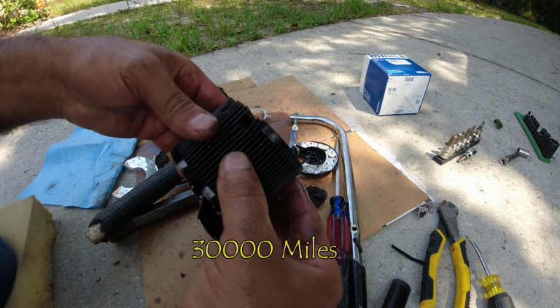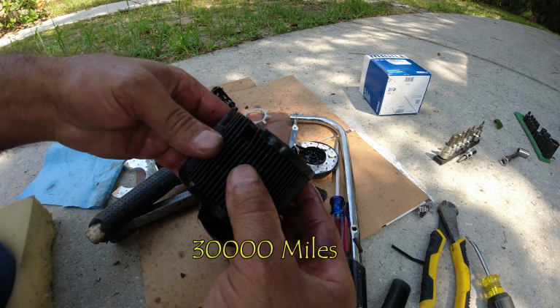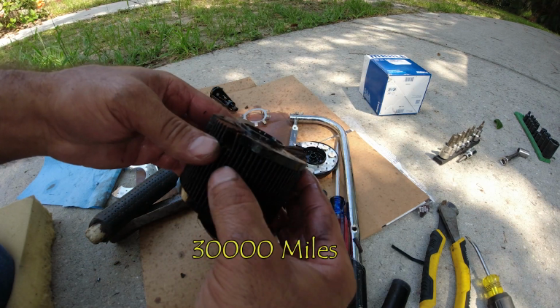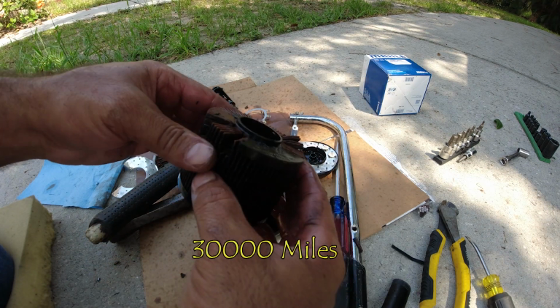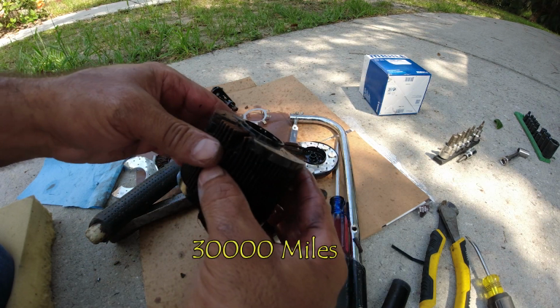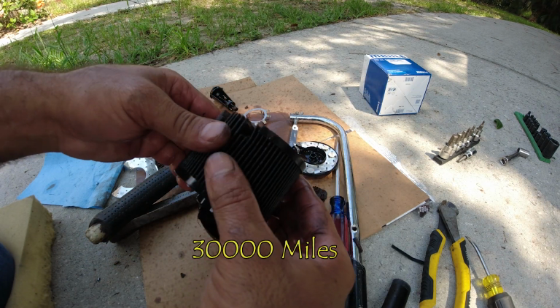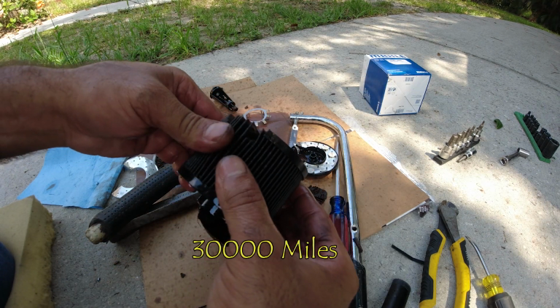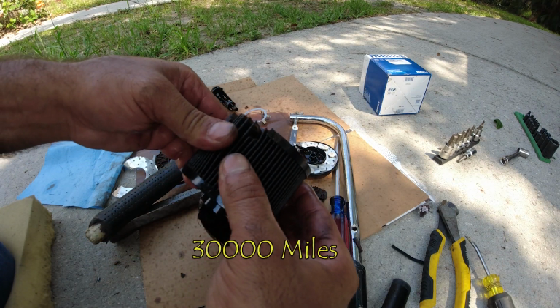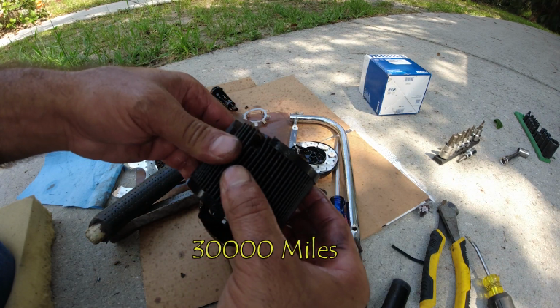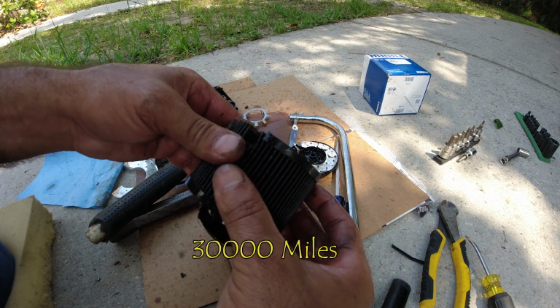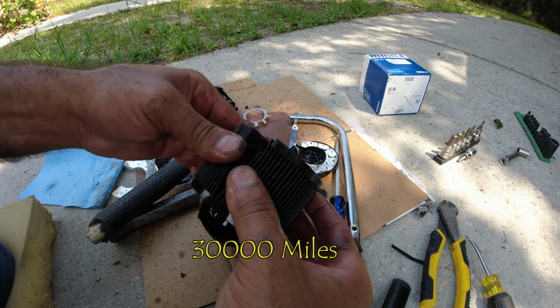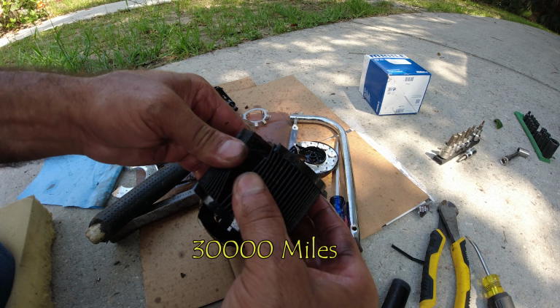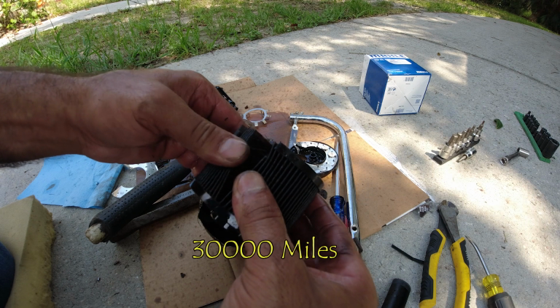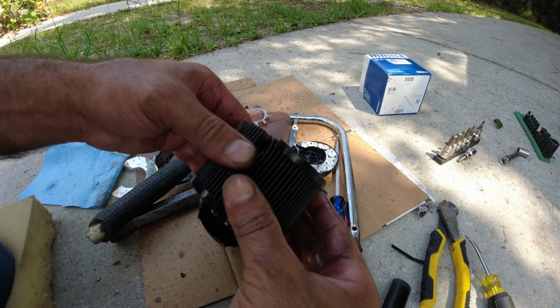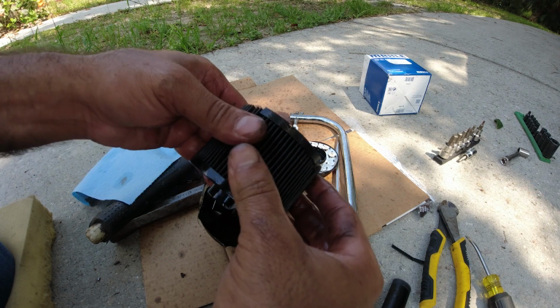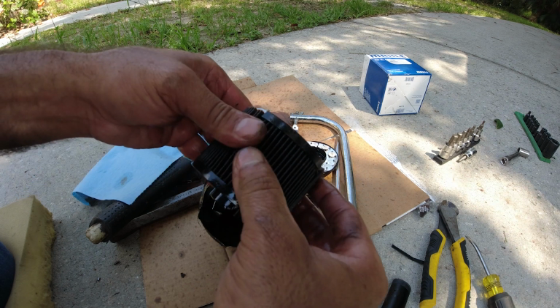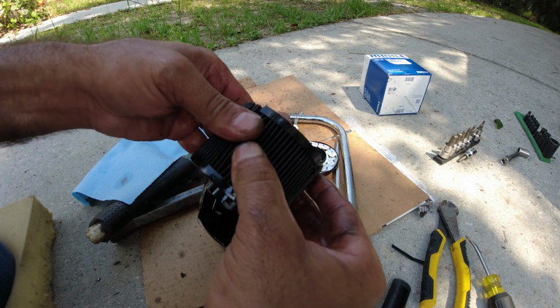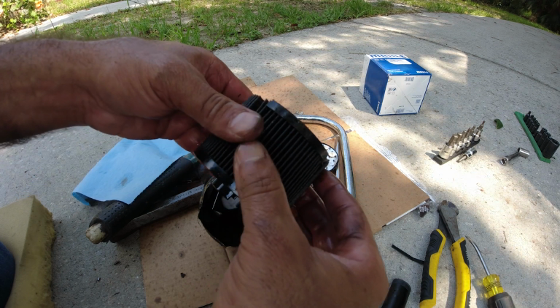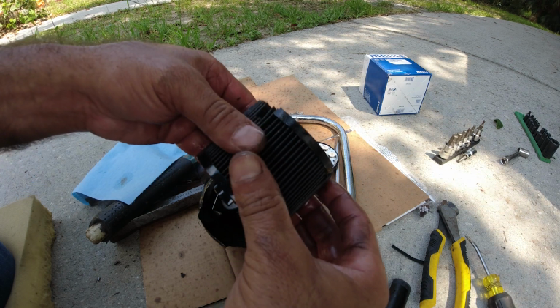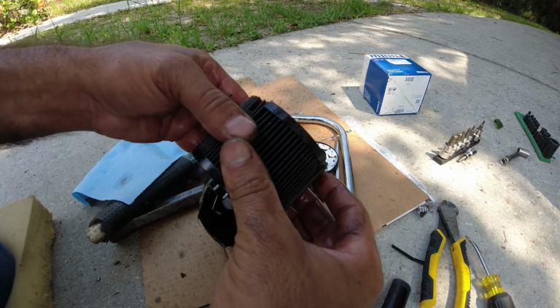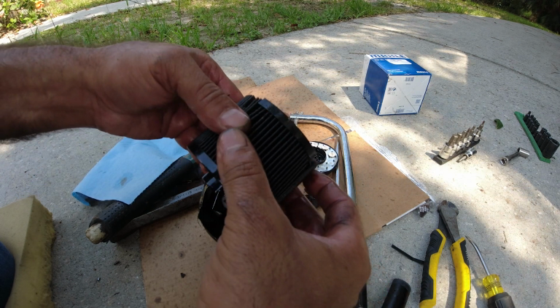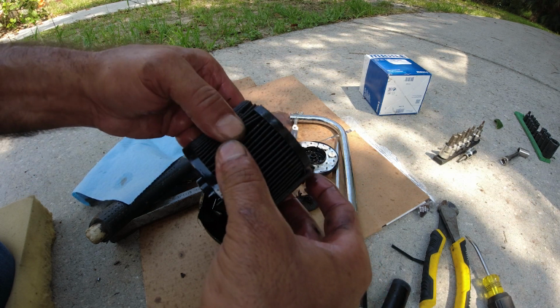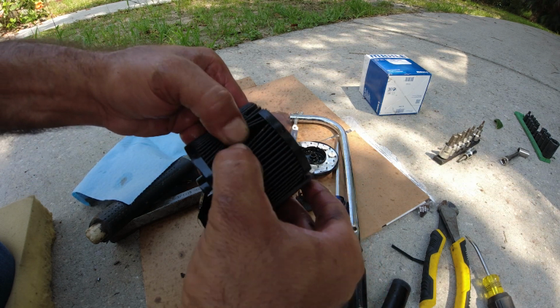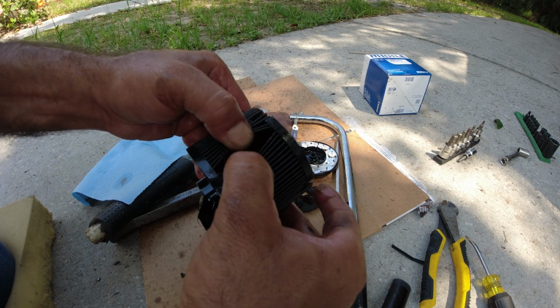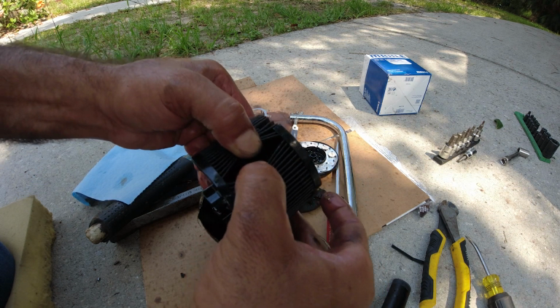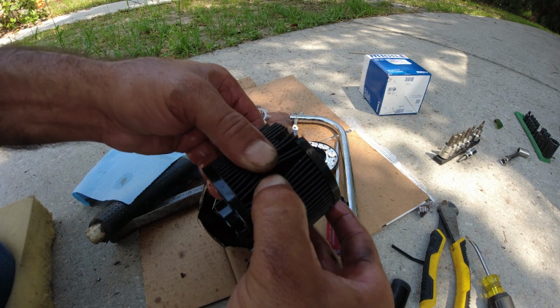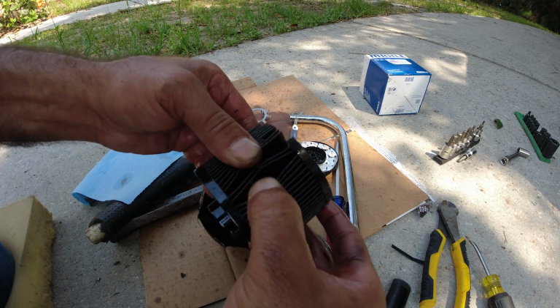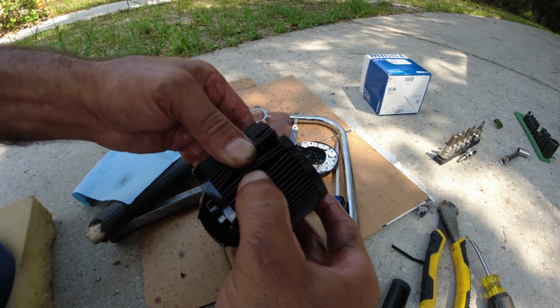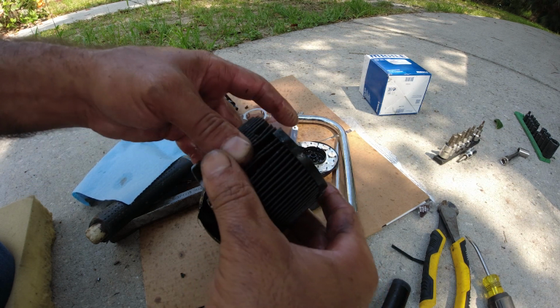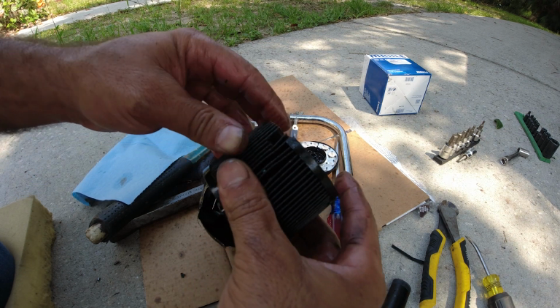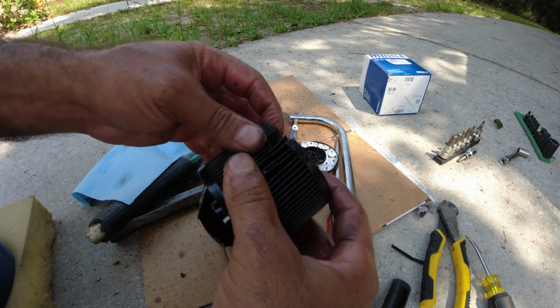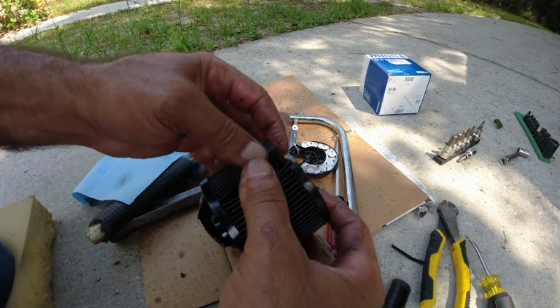Yep, if you look at it, it looks very dirty. So it is better to change it every 20,000 miles. Look how dirty that is.